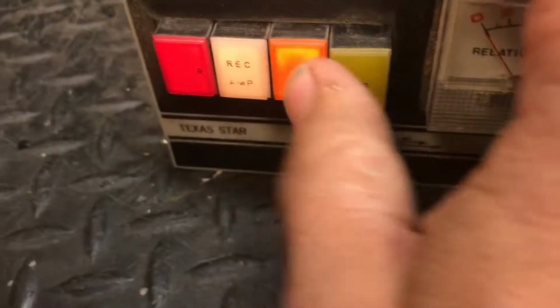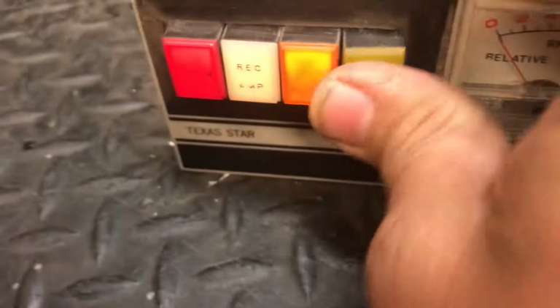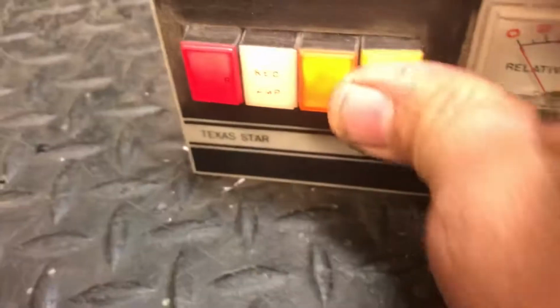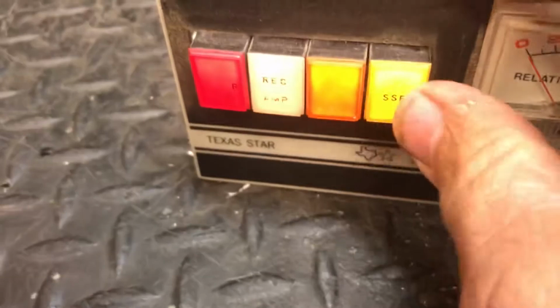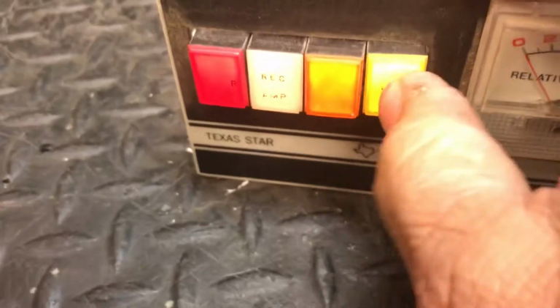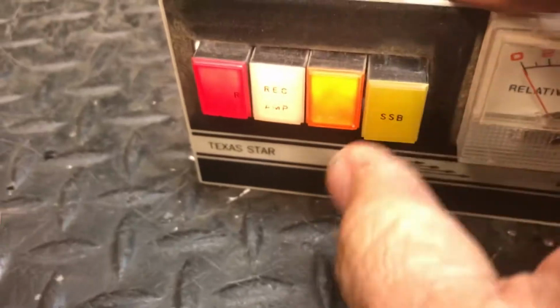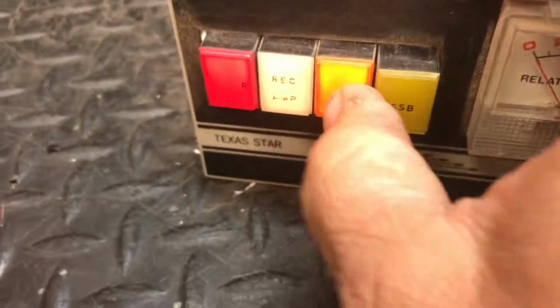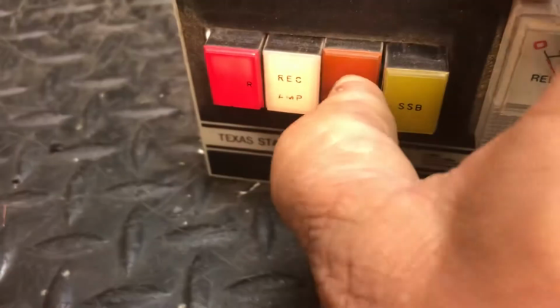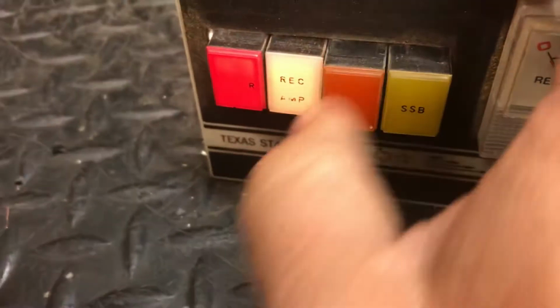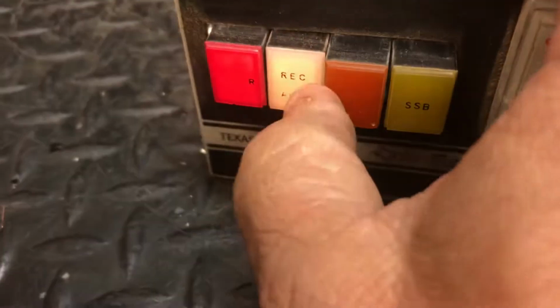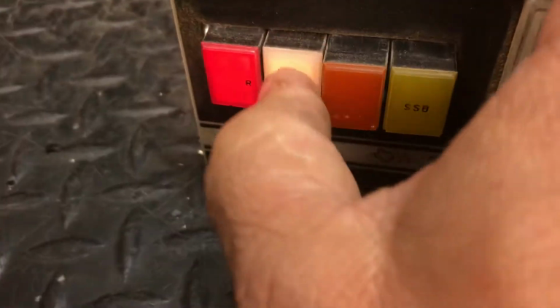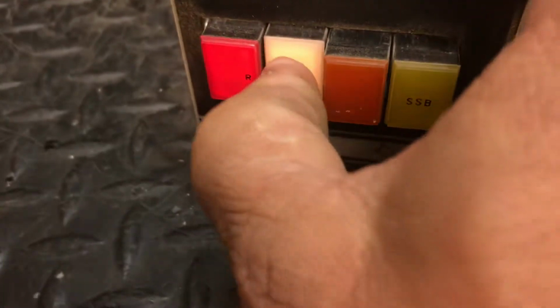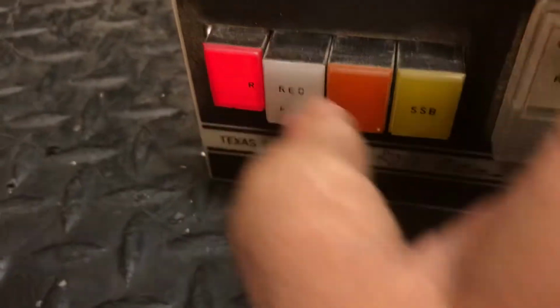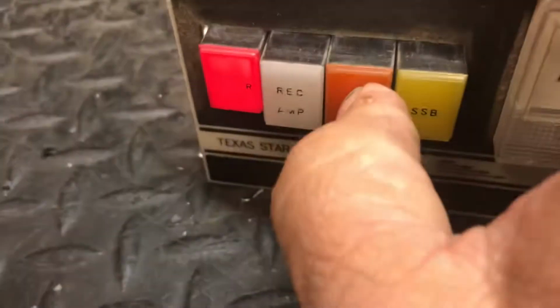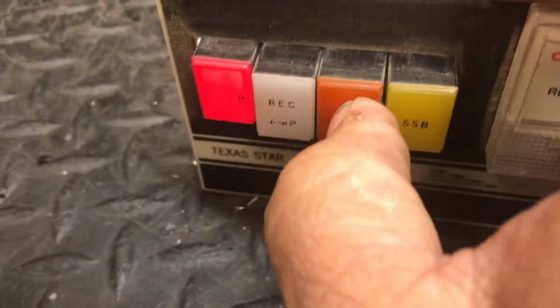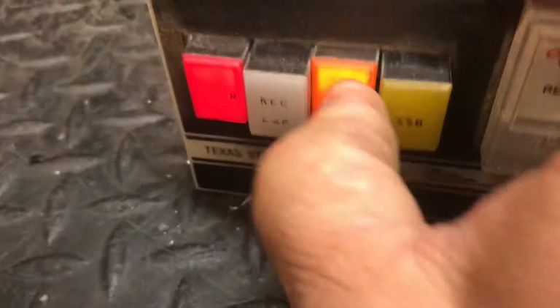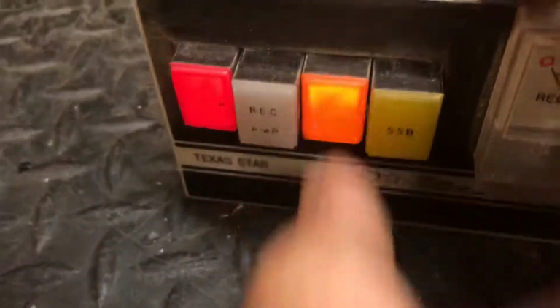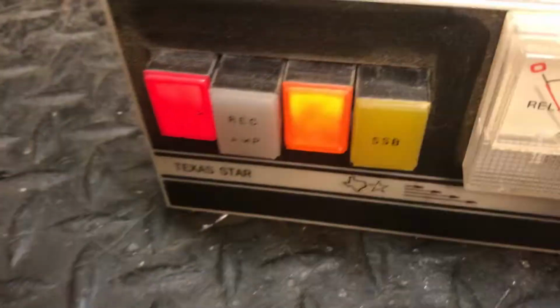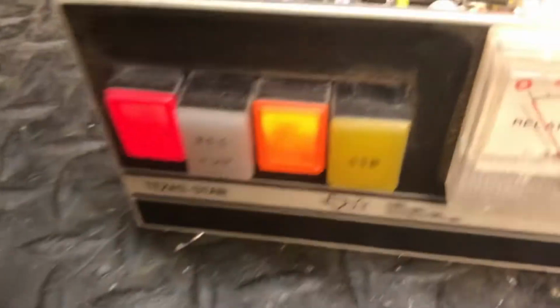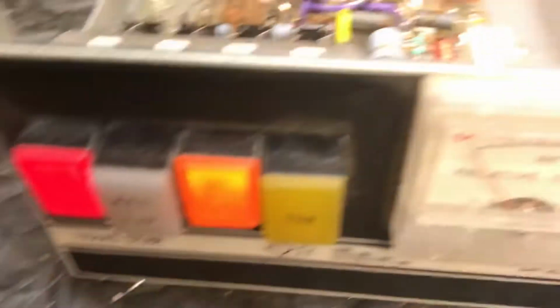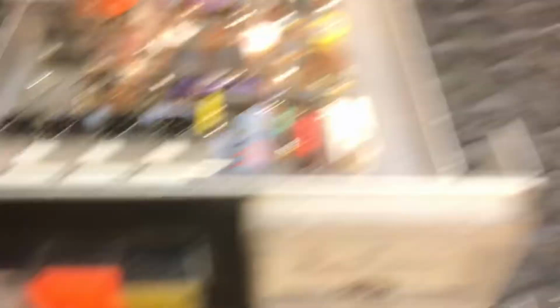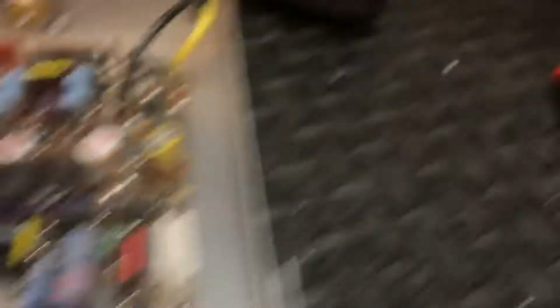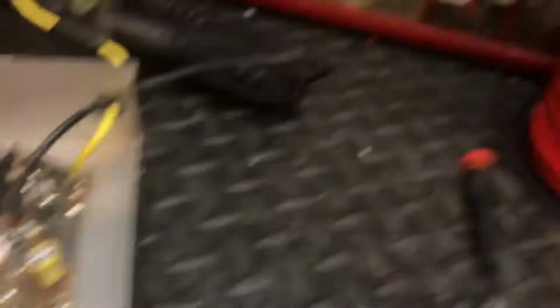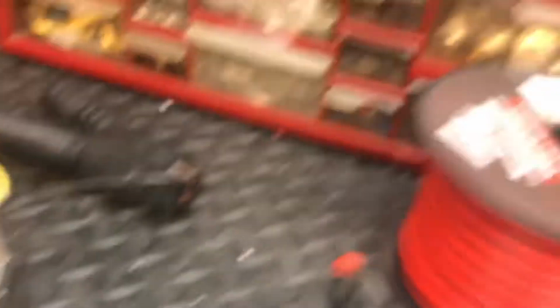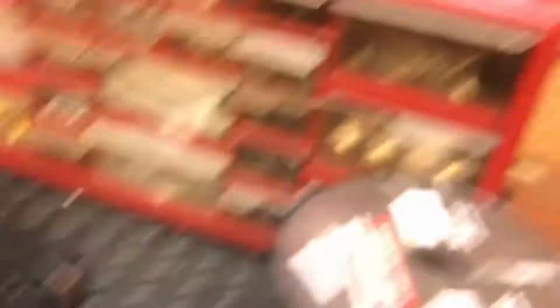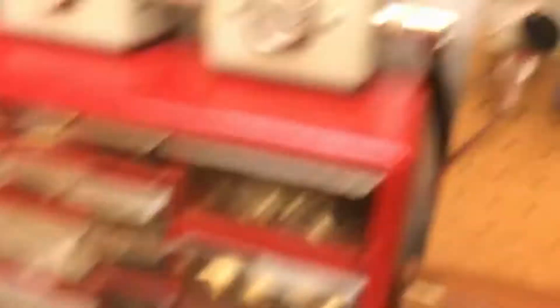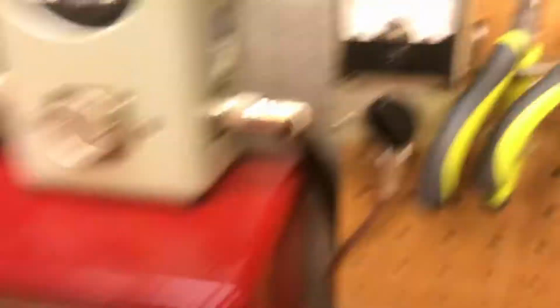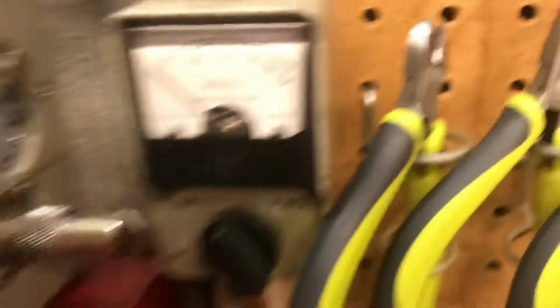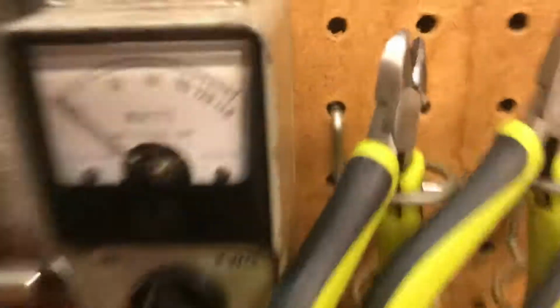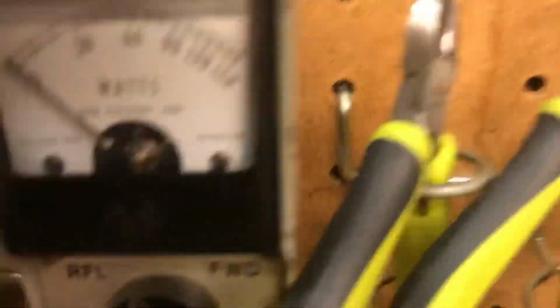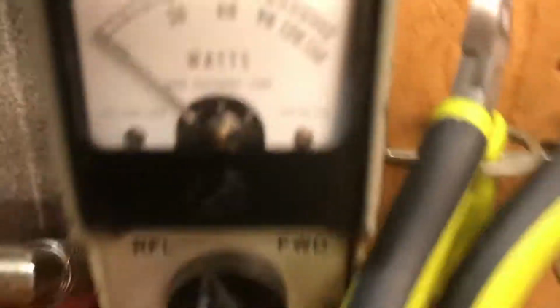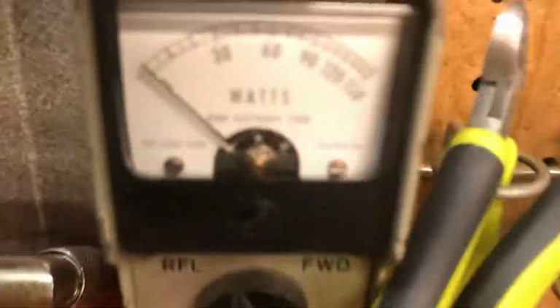All the lights work. Start at low power. Amp tune.